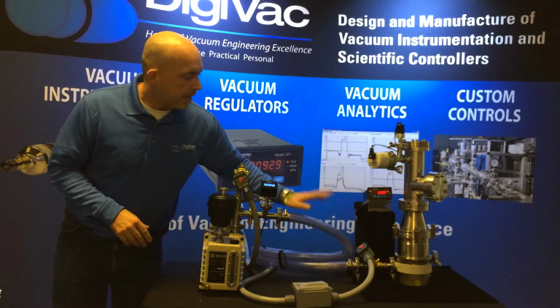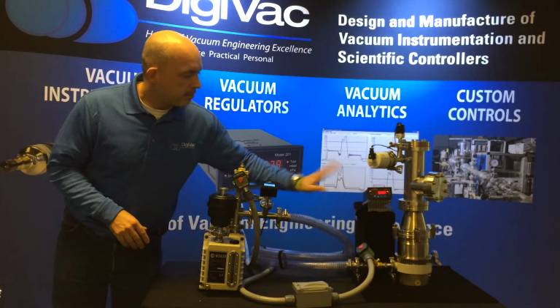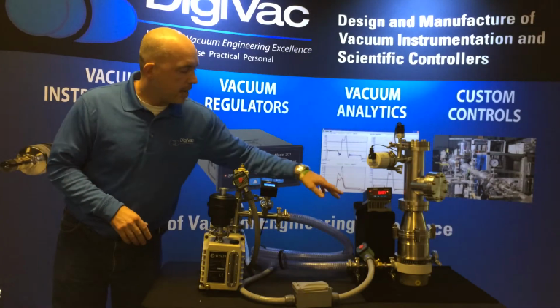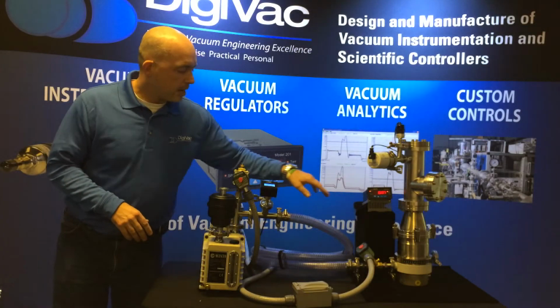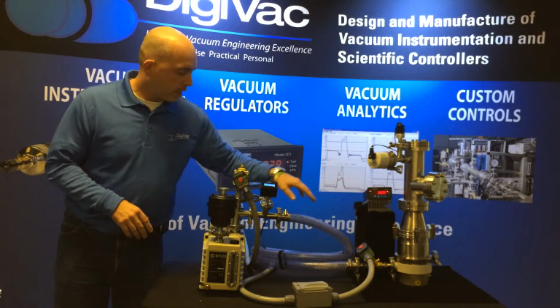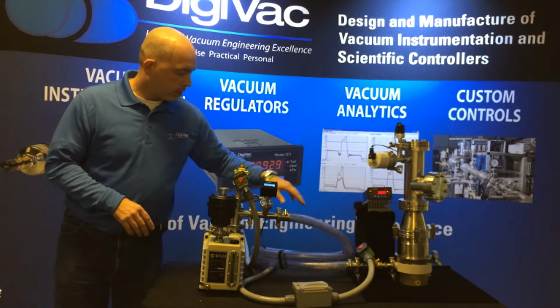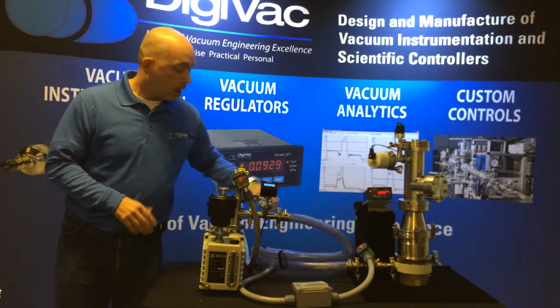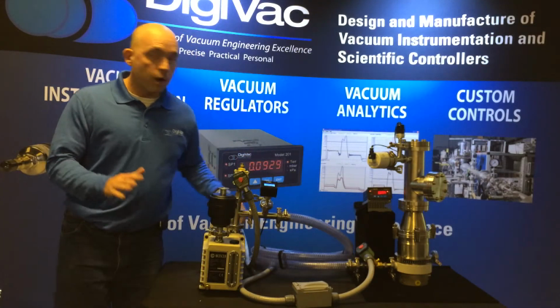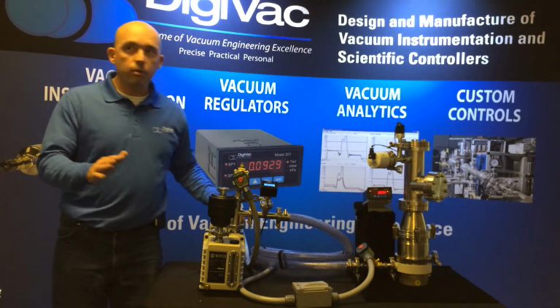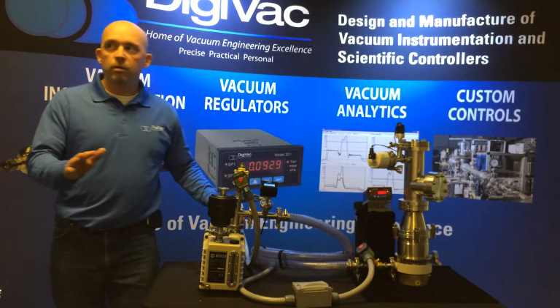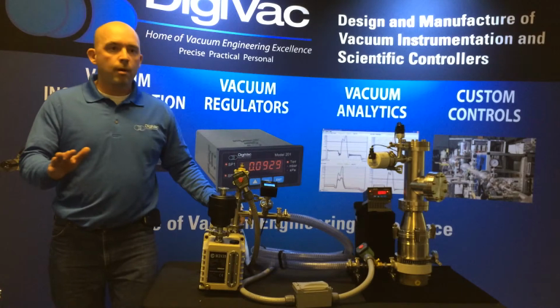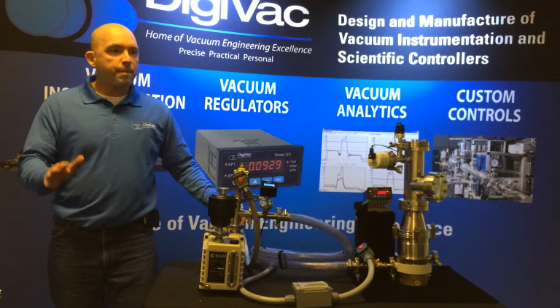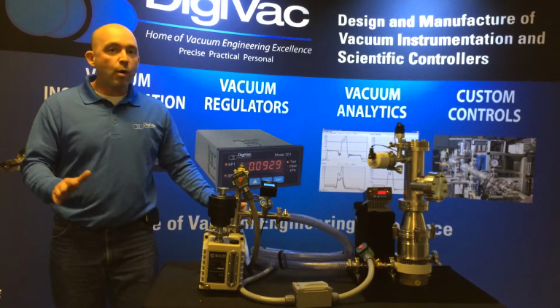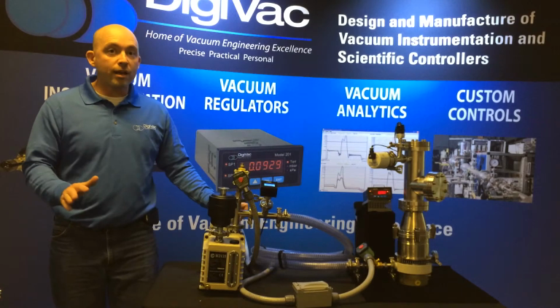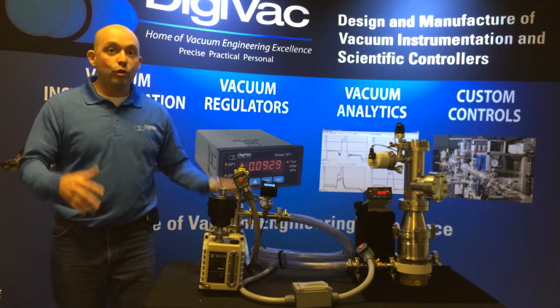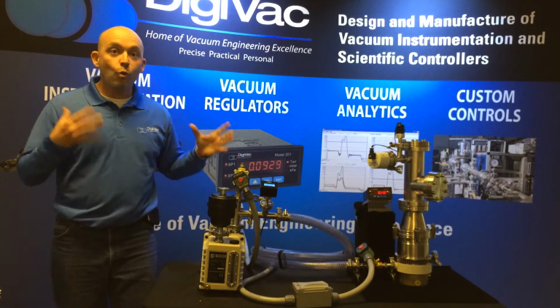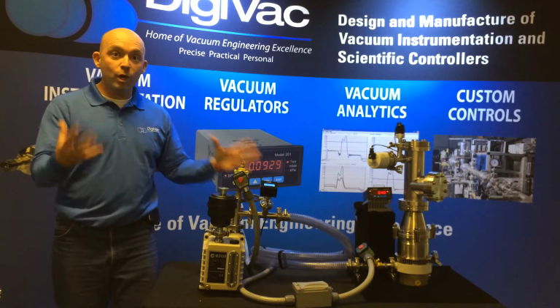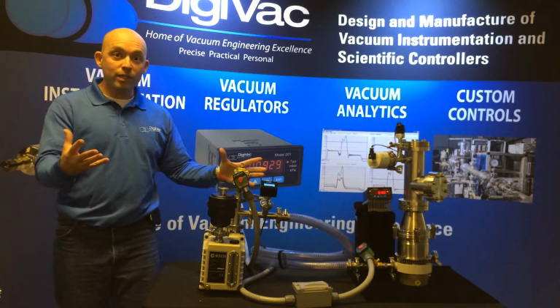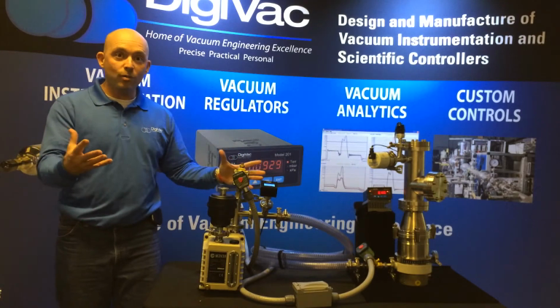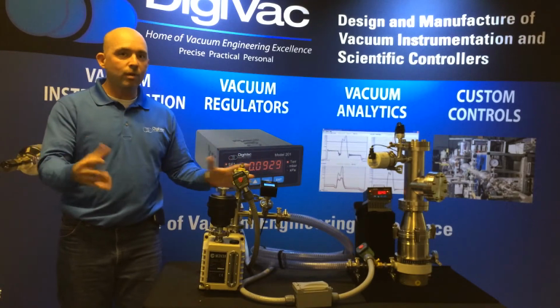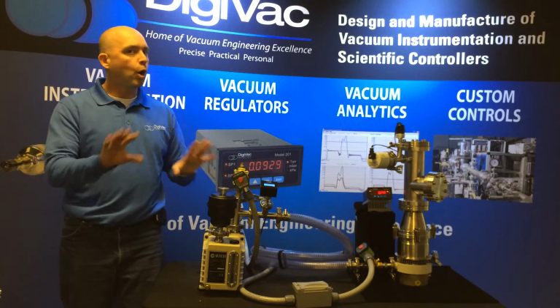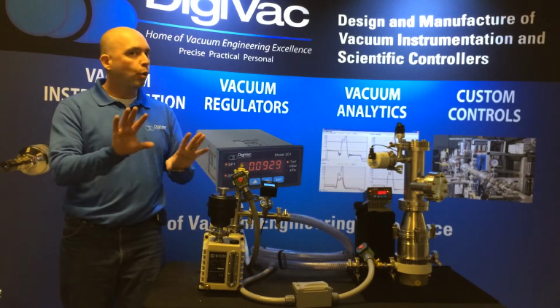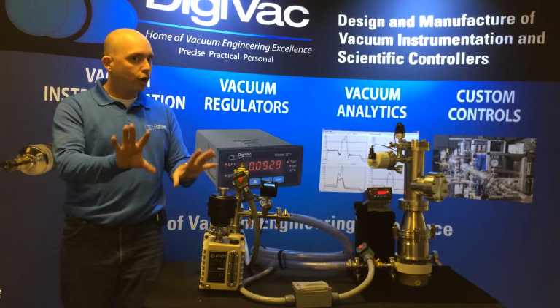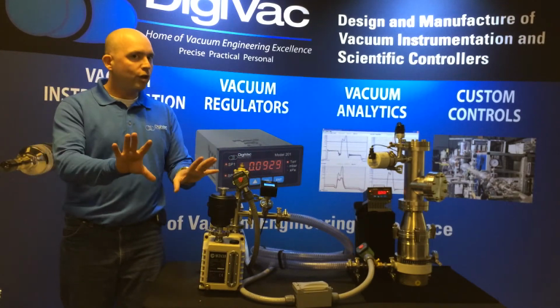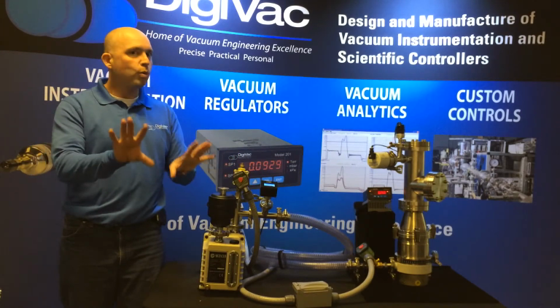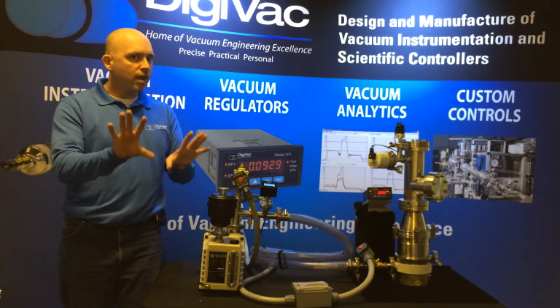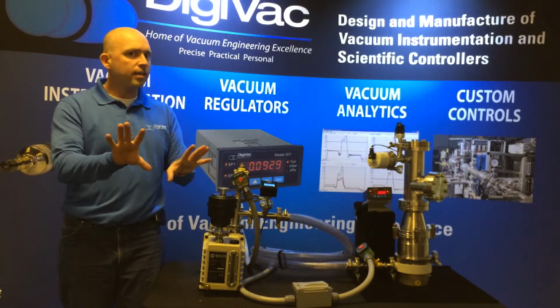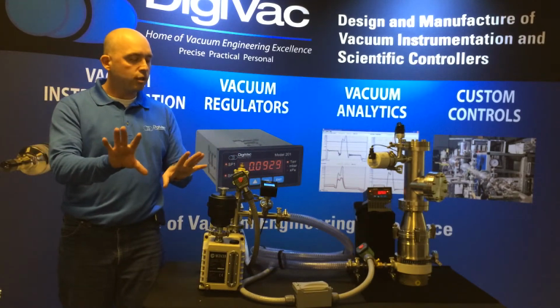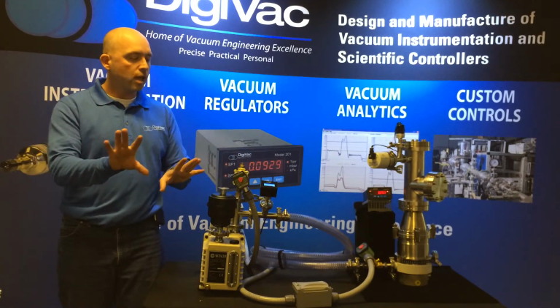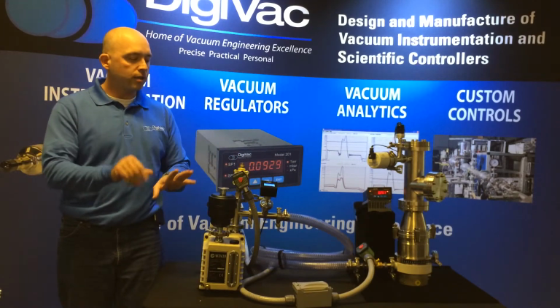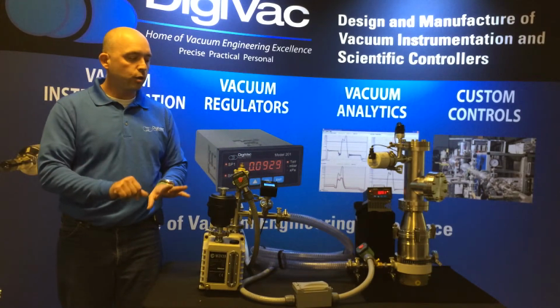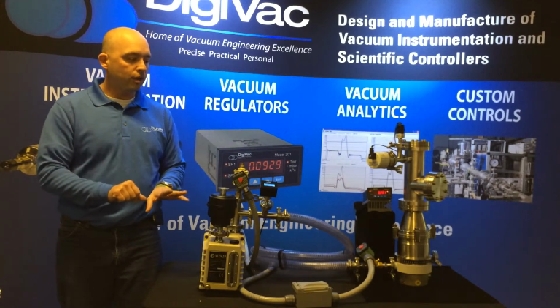Okay, 99 millitorr. Oh! Power outage! What do we do? We're good — we've got the interlock solution.